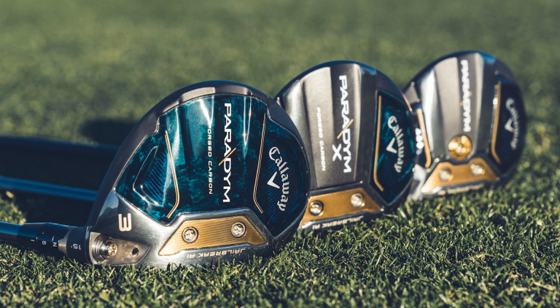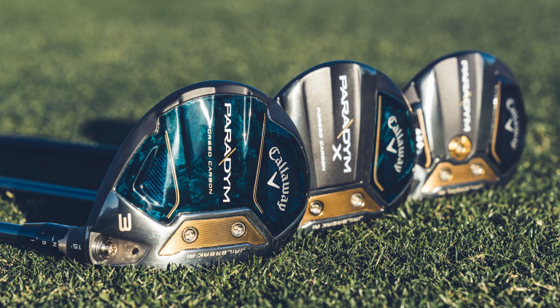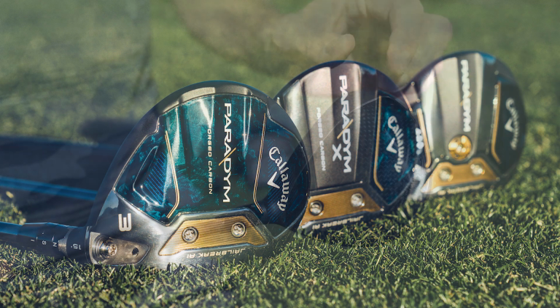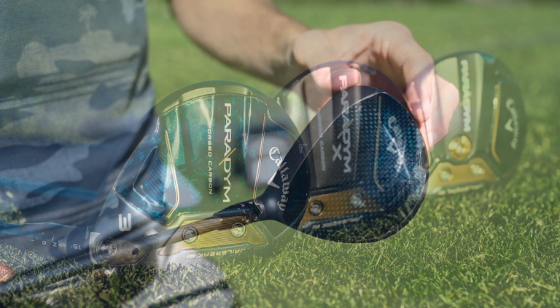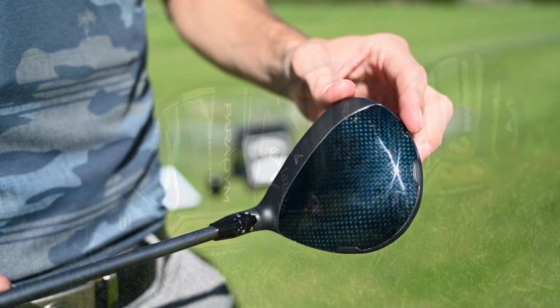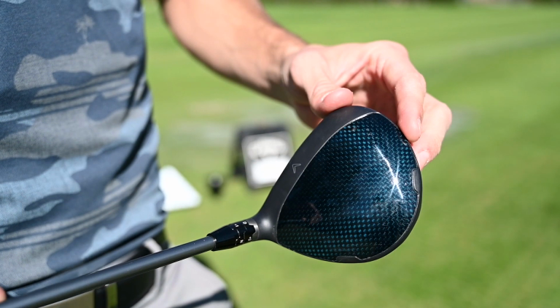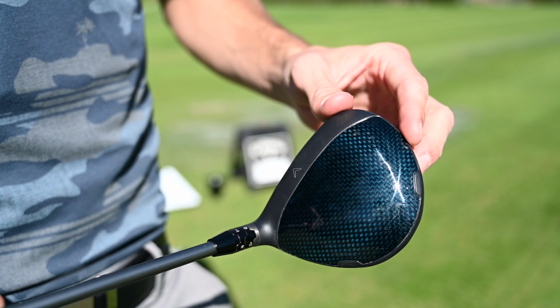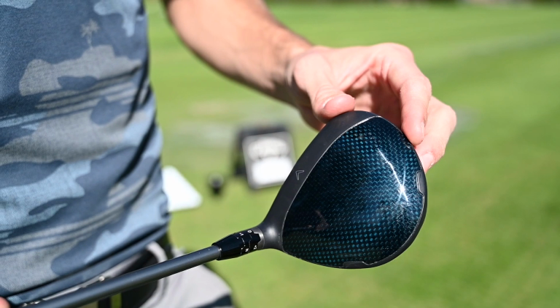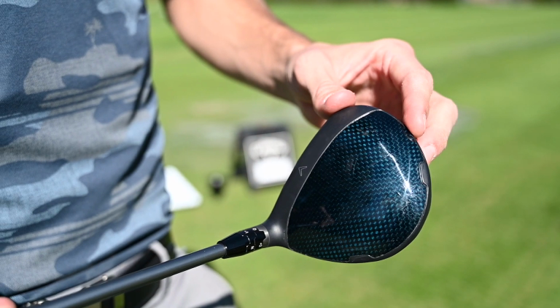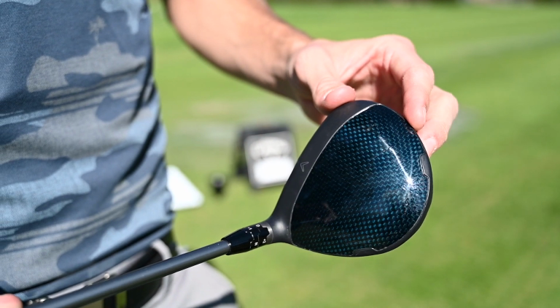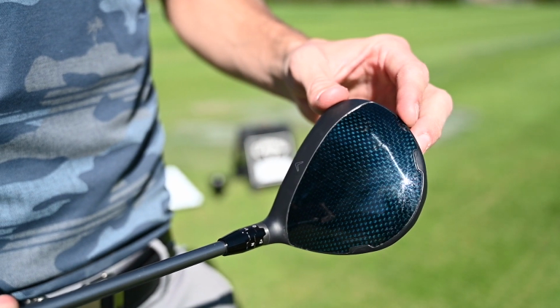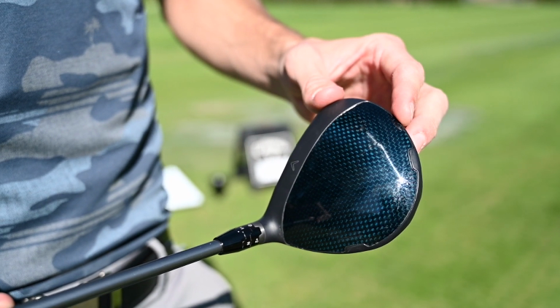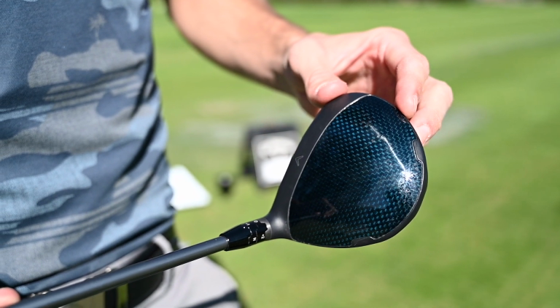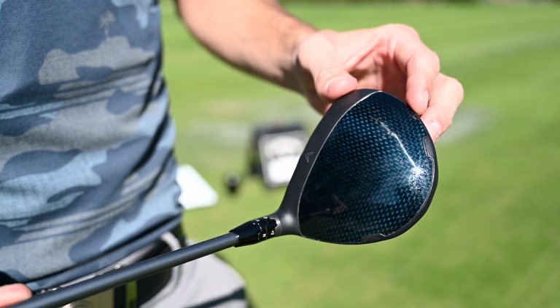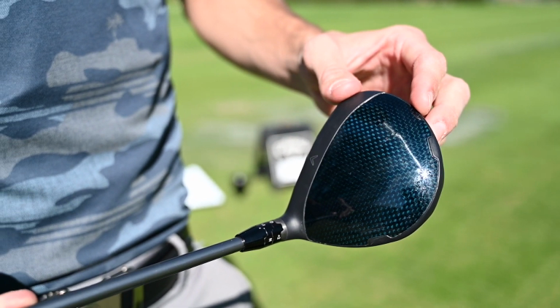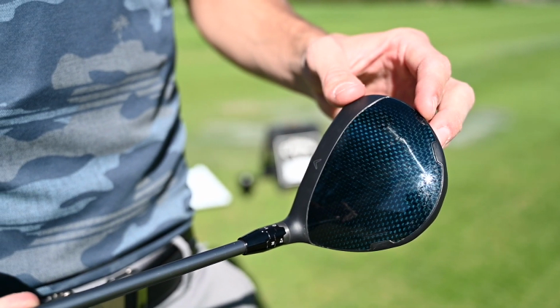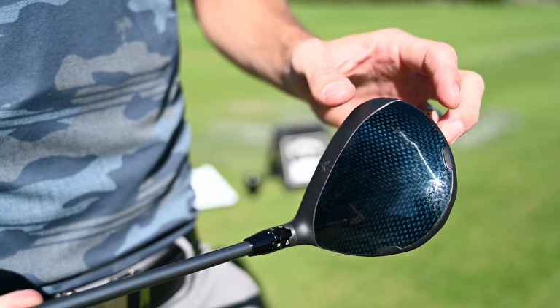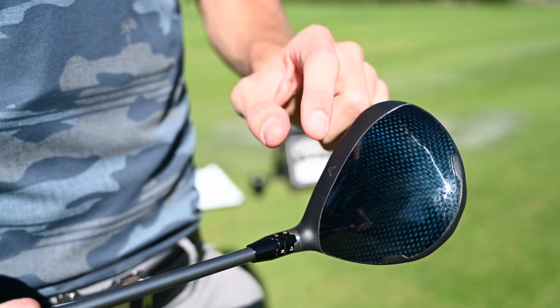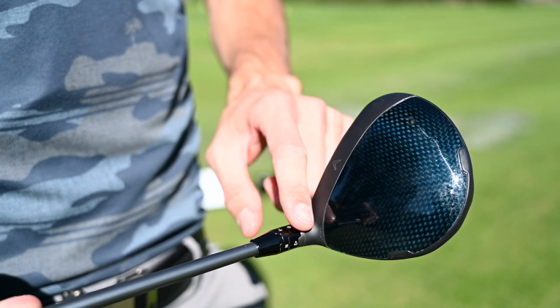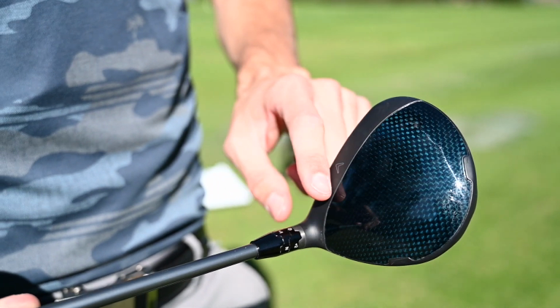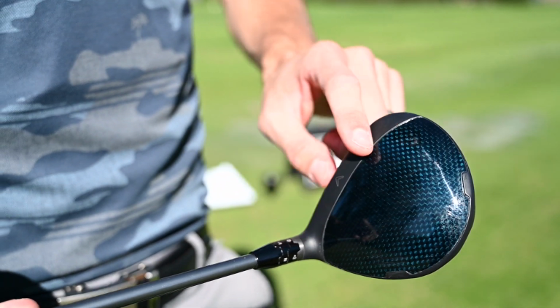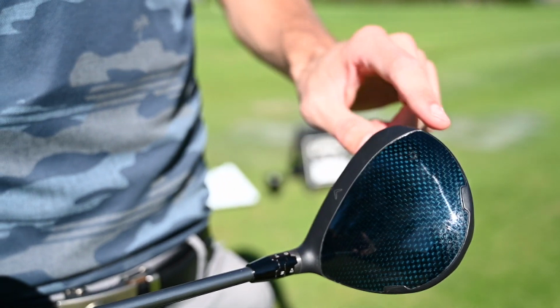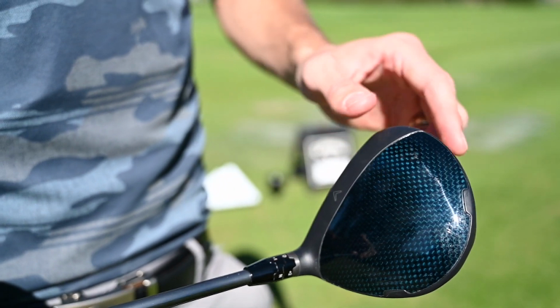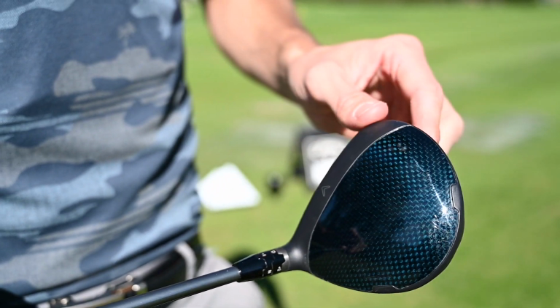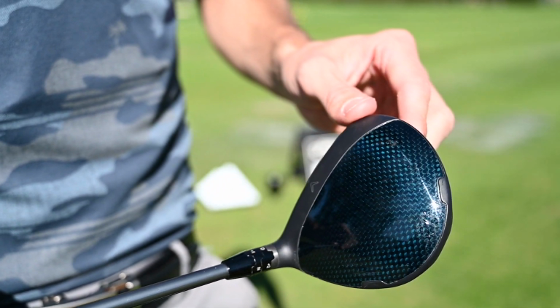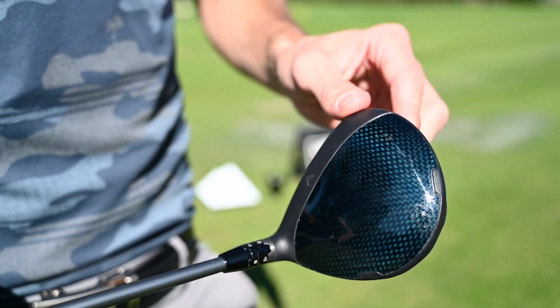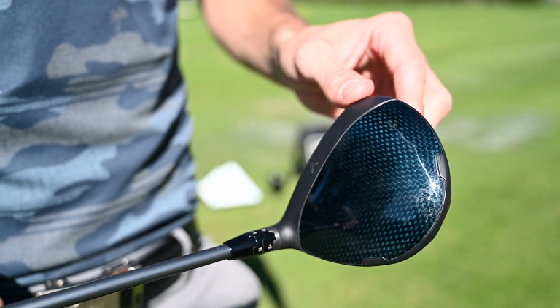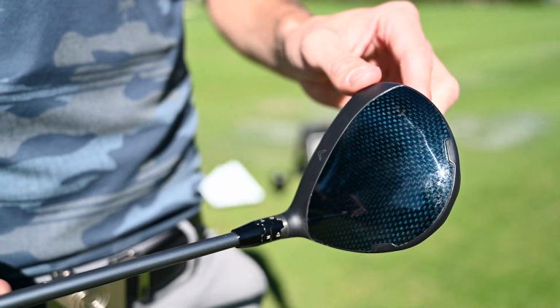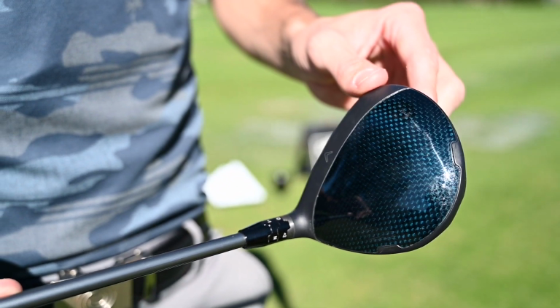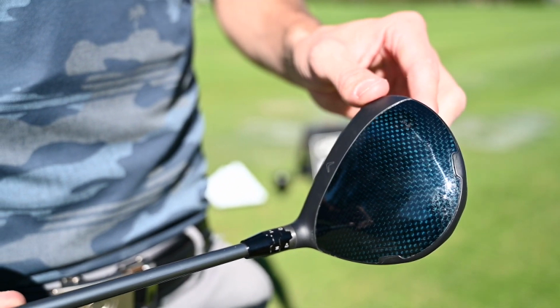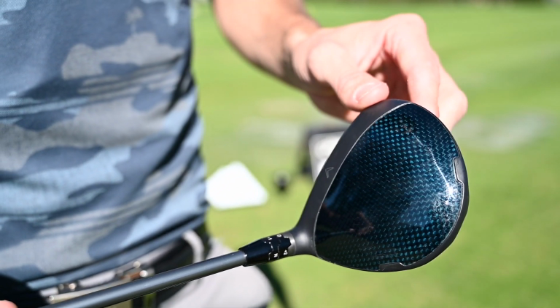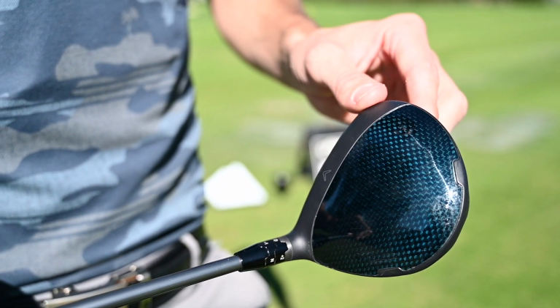And we're bringing adjustability back. We're bringing adjustability in all of the three woods across the family.